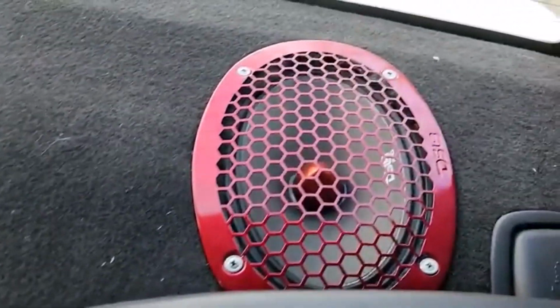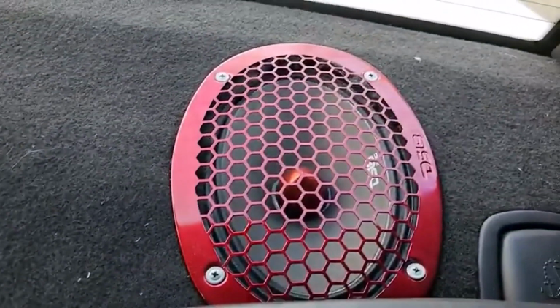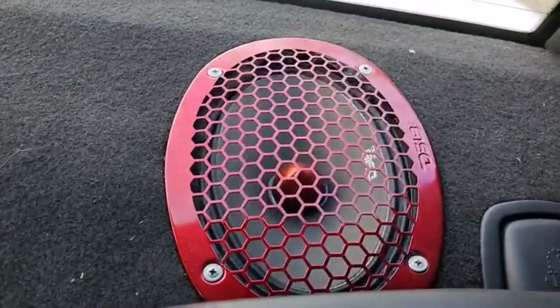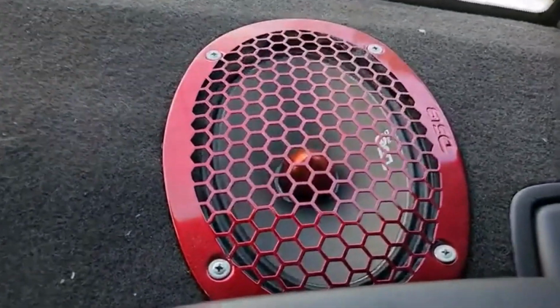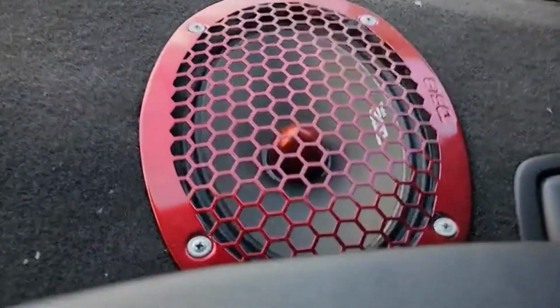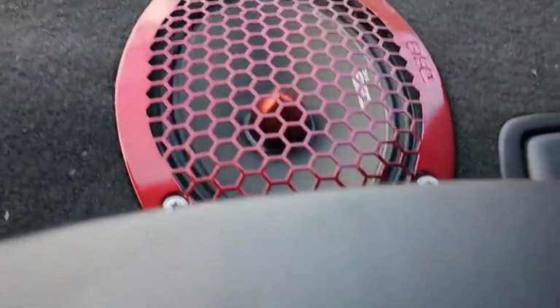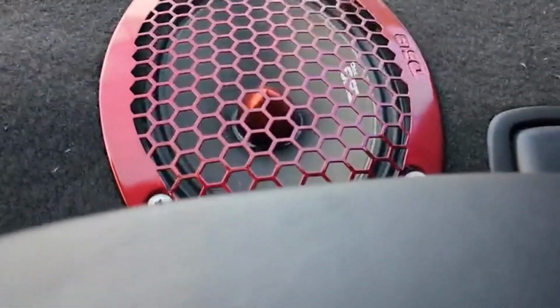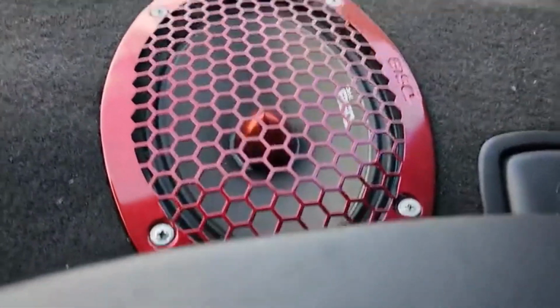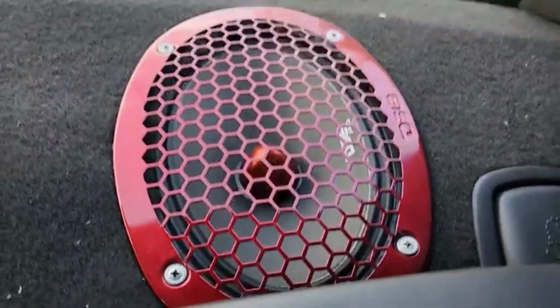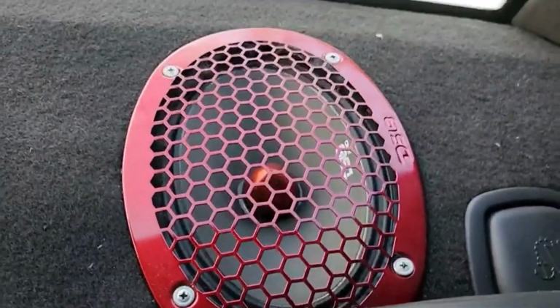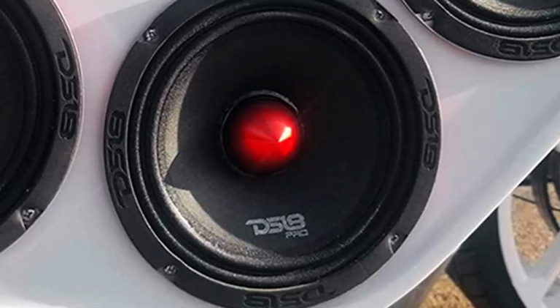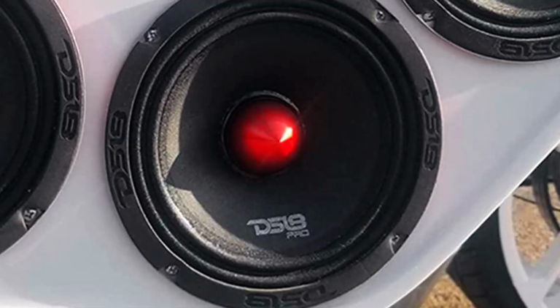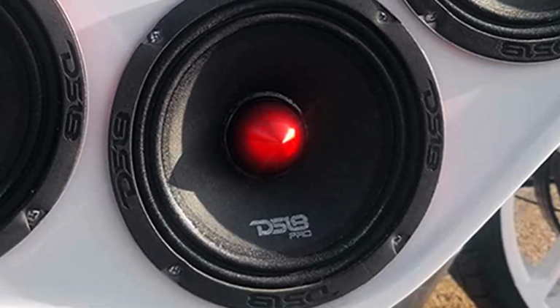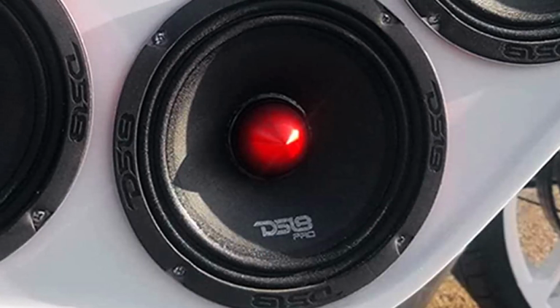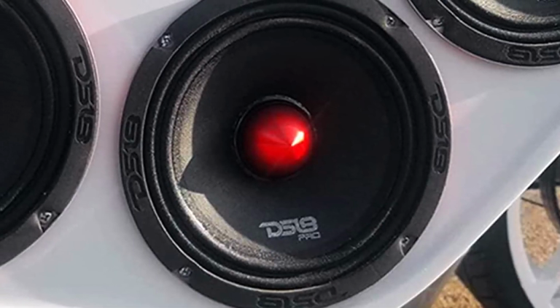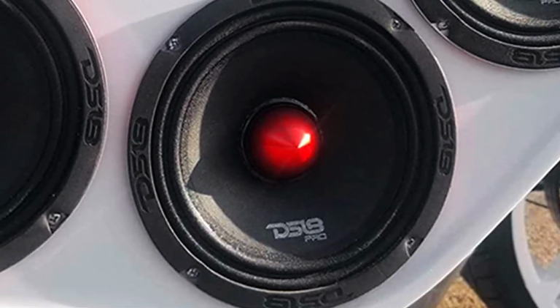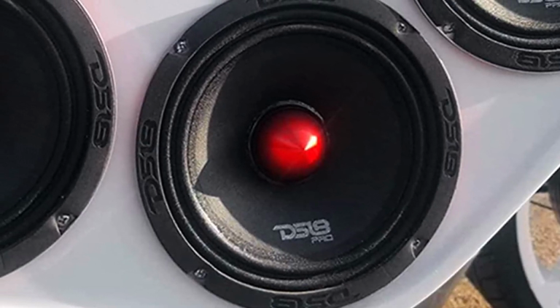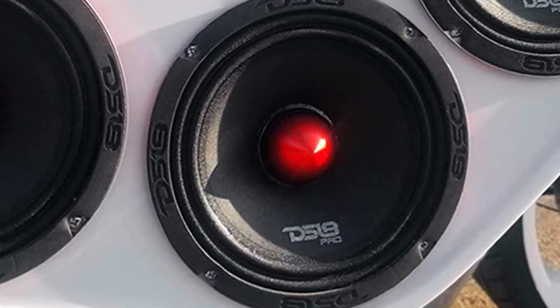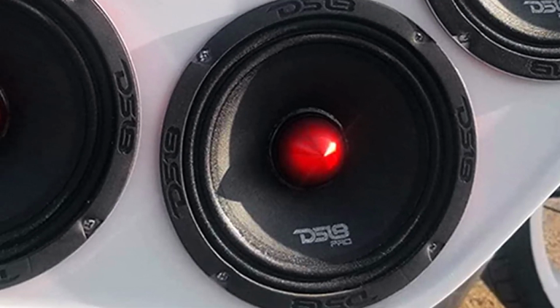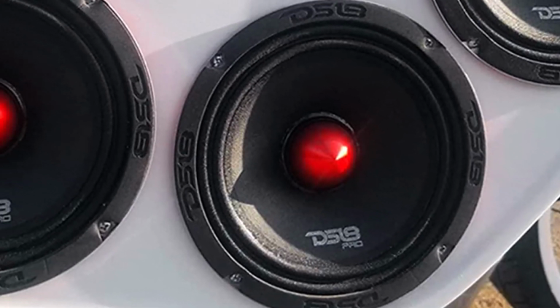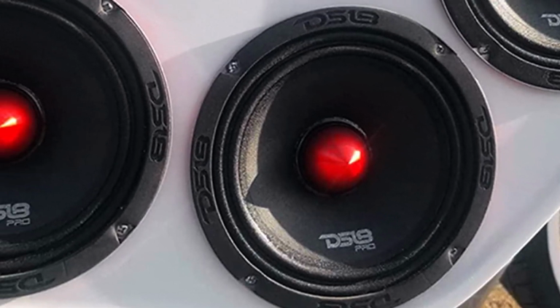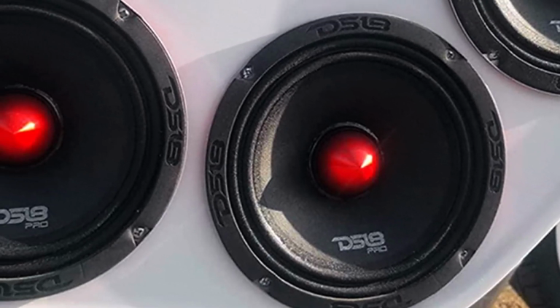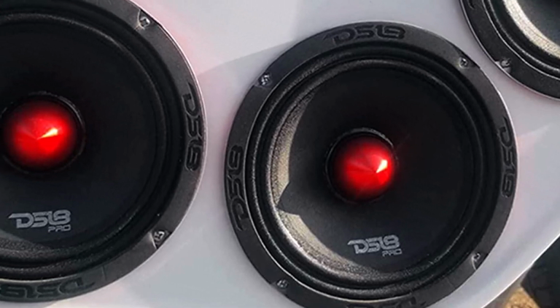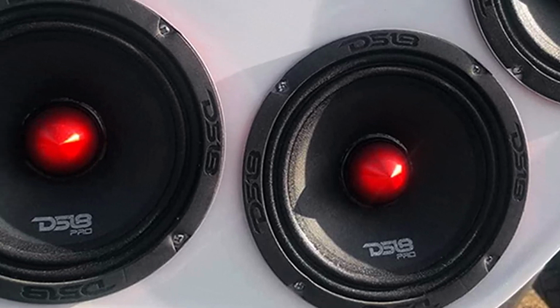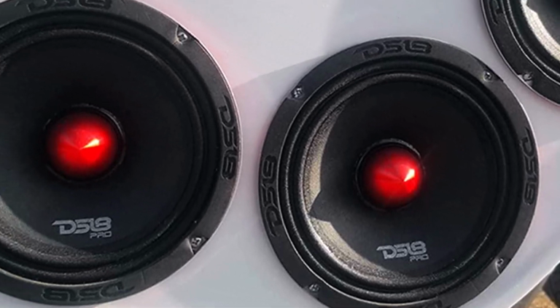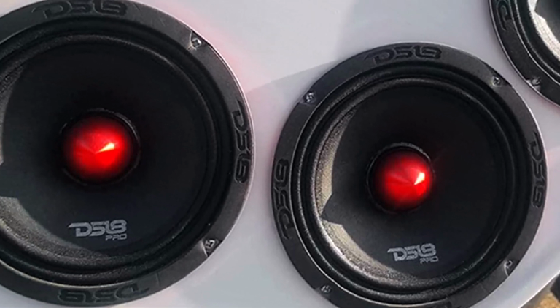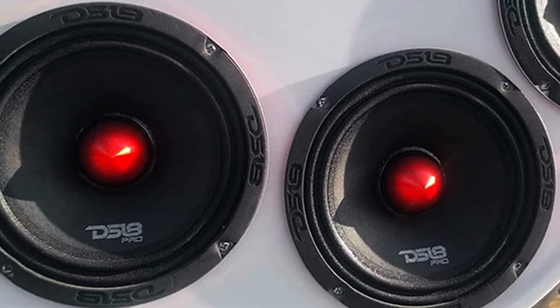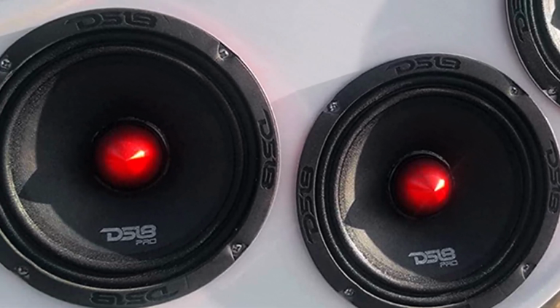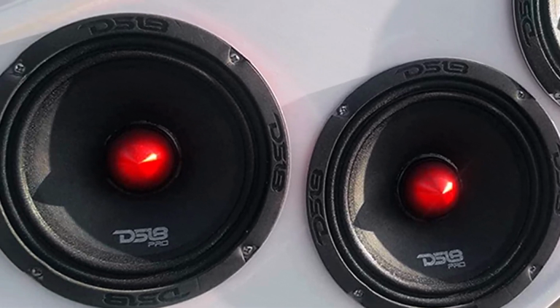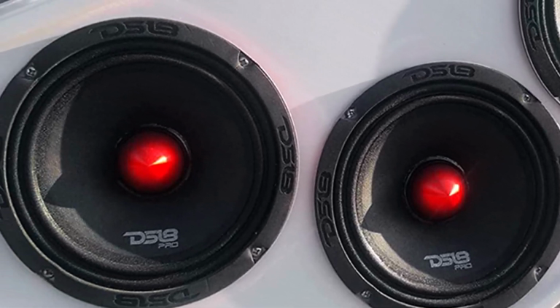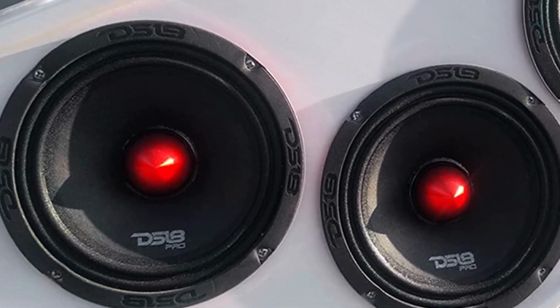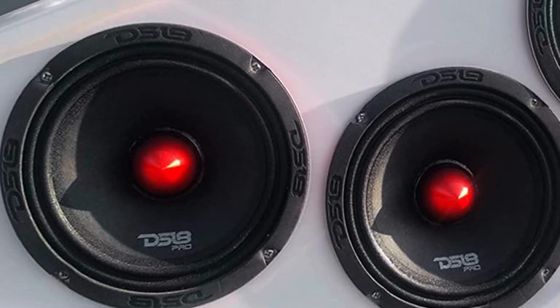However, this speaker can present mounting issues with some car models with limited mounting space, since it has a large basket design.